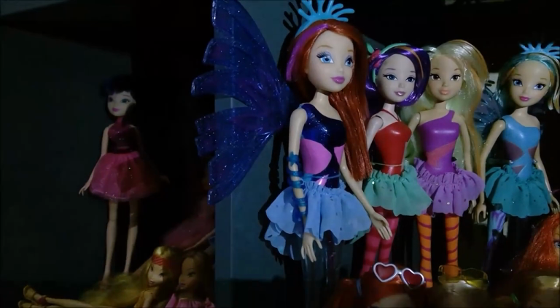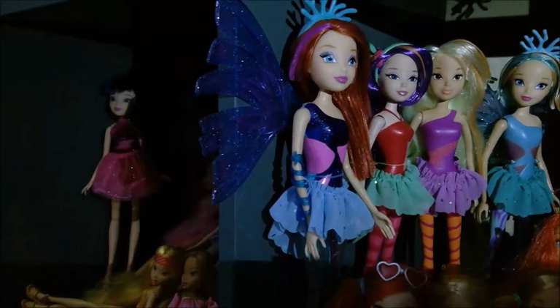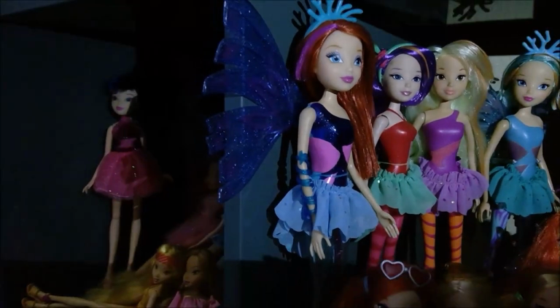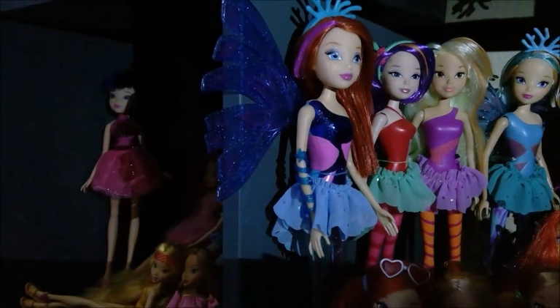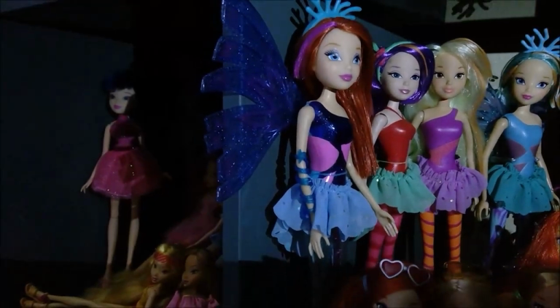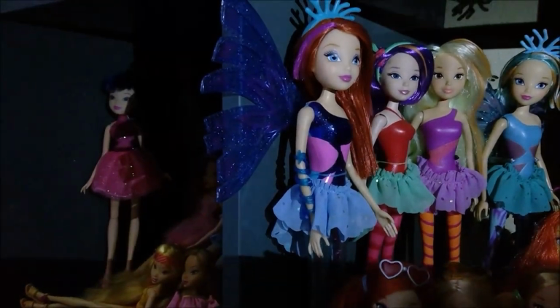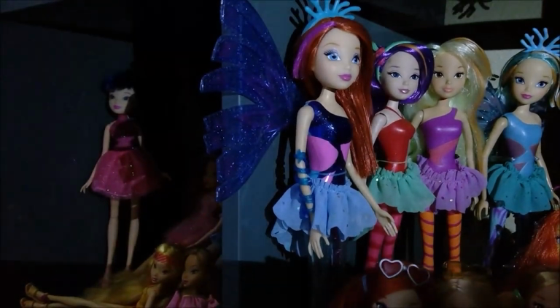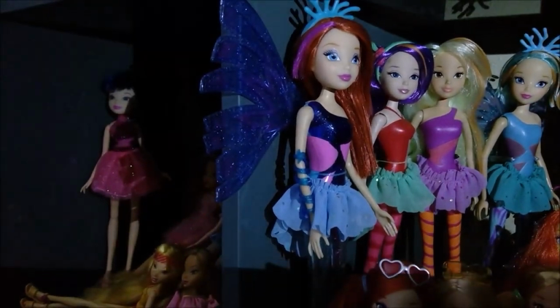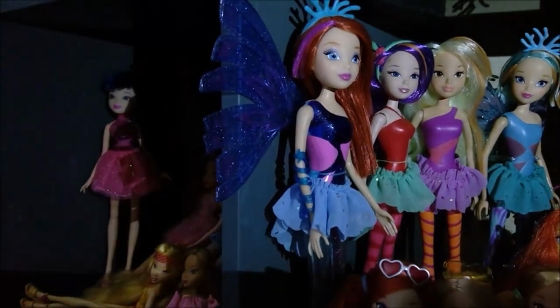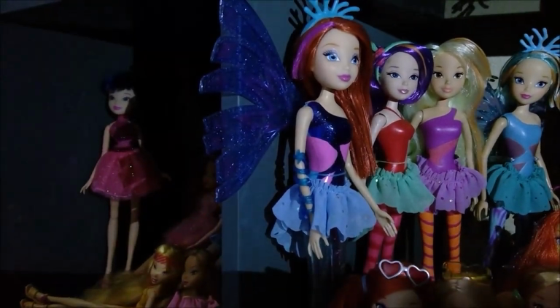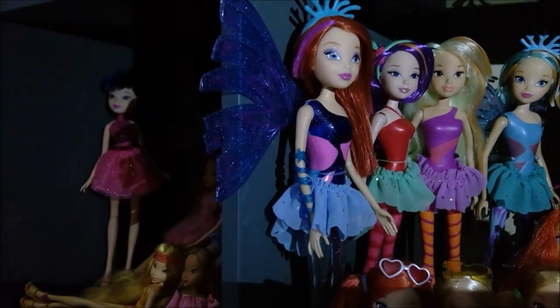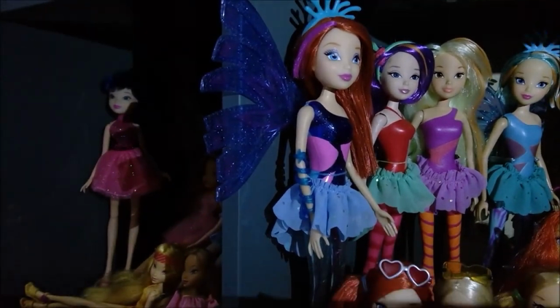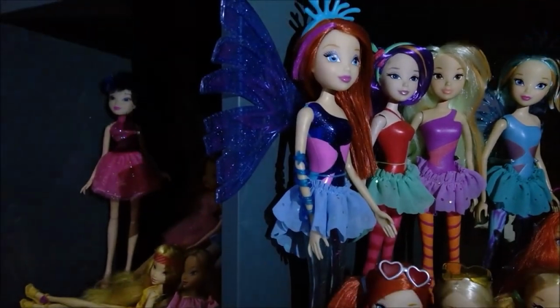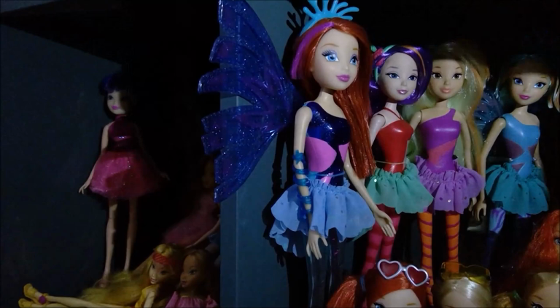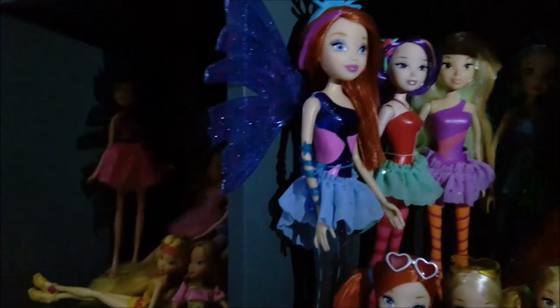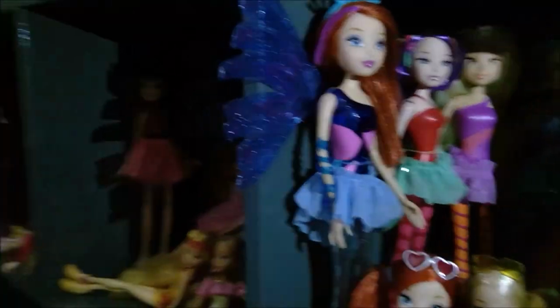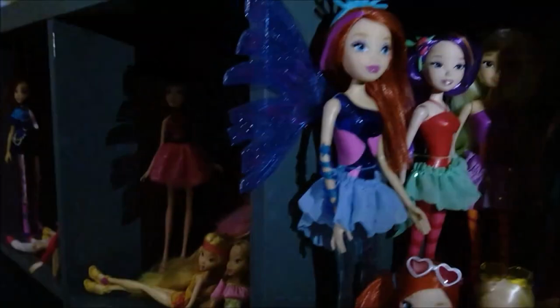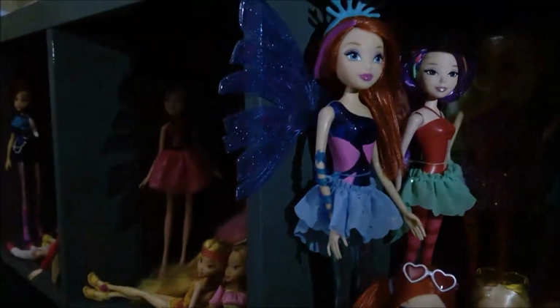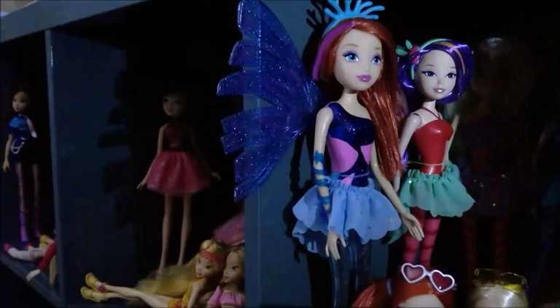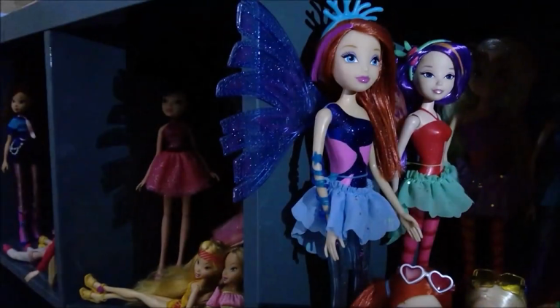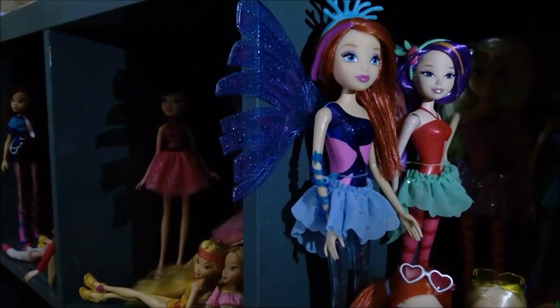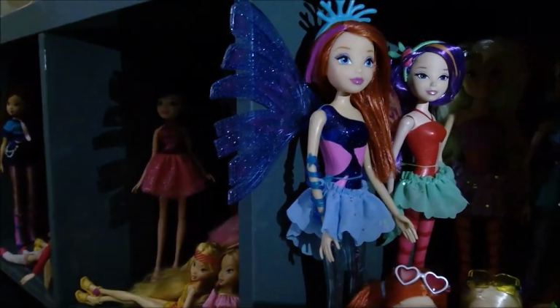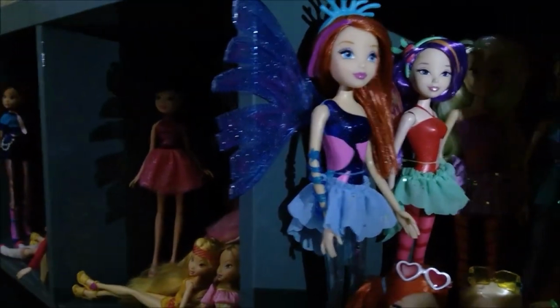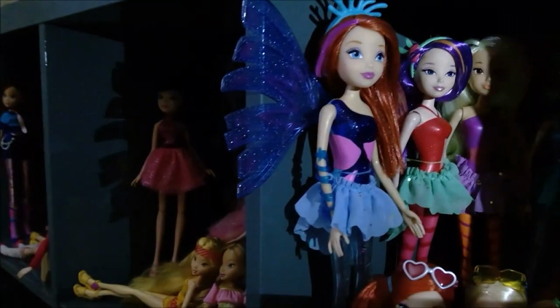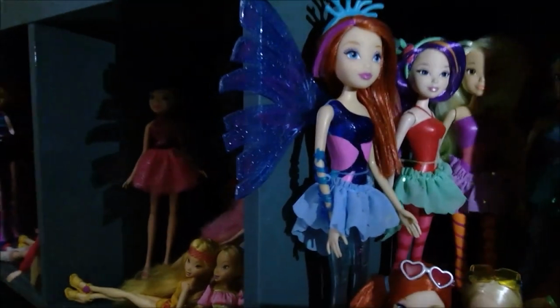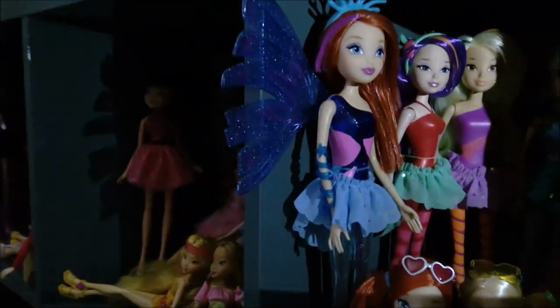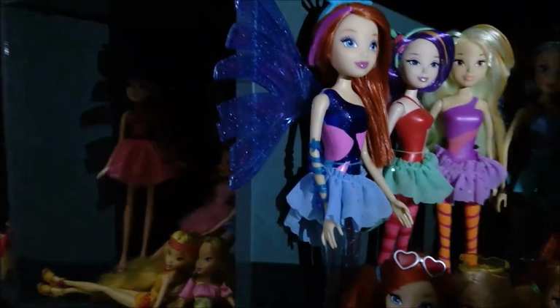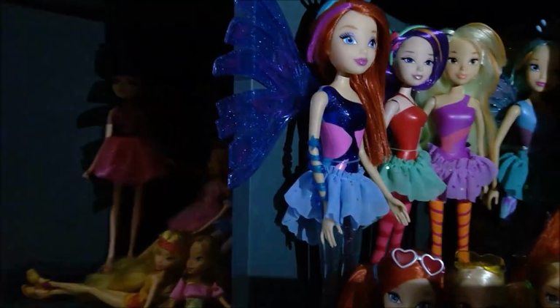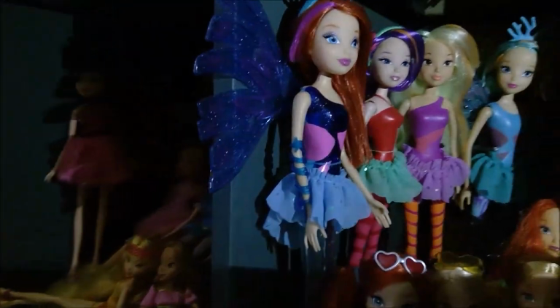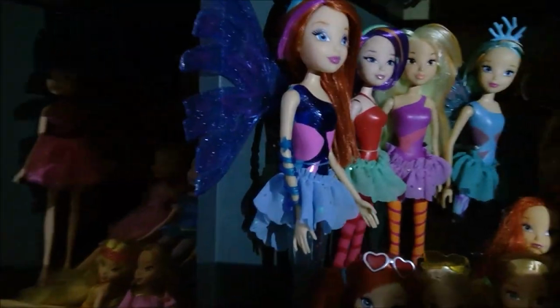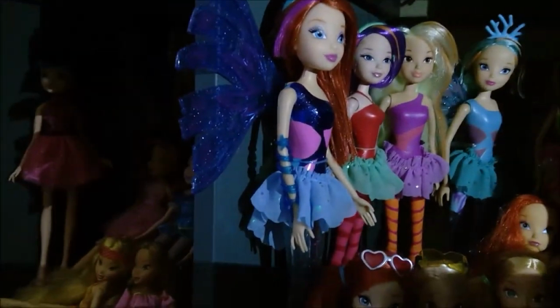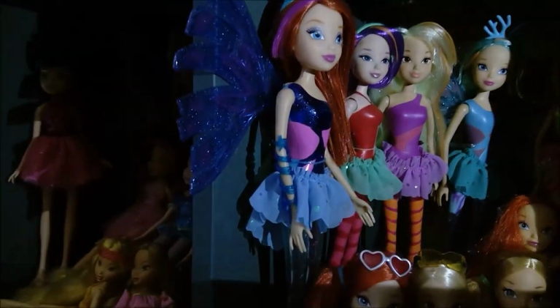And here is WC Sparkling Lights Sirenix Bloom. She lights up and is a really cool special doll, but she's turned off right now.